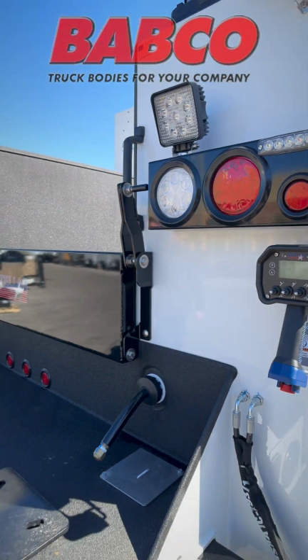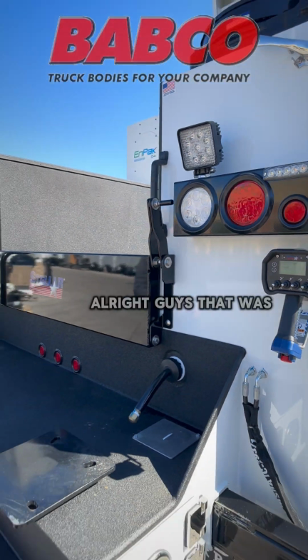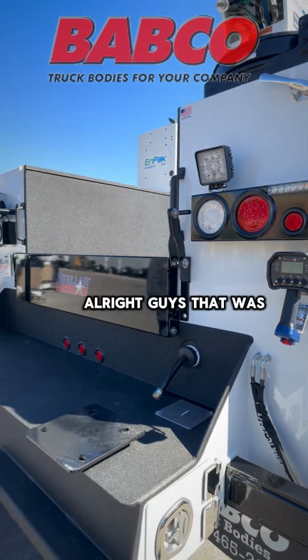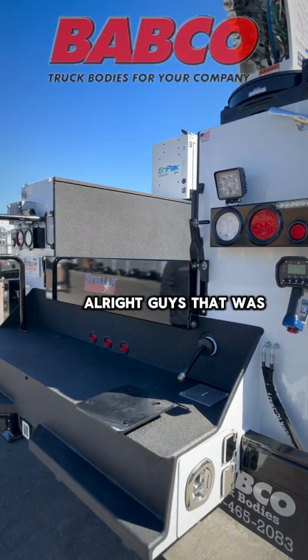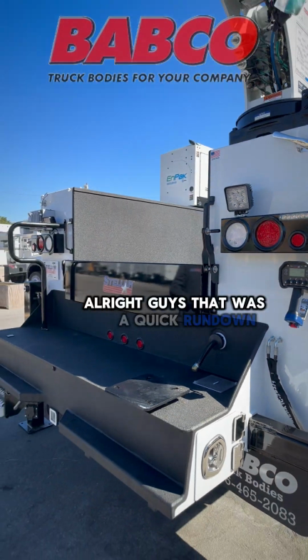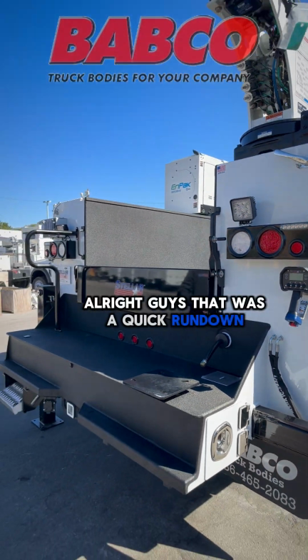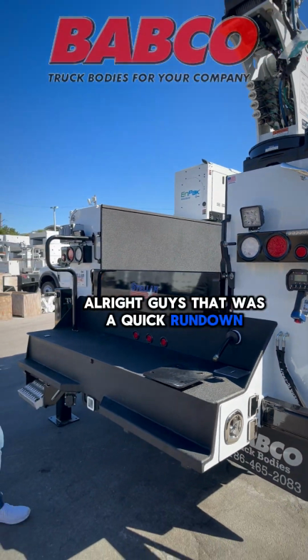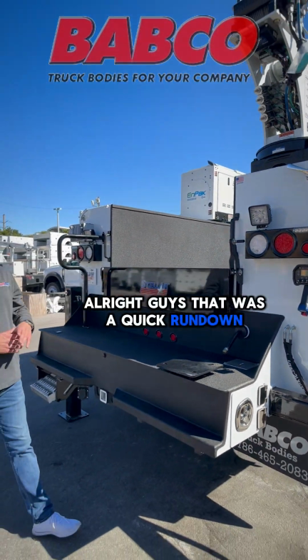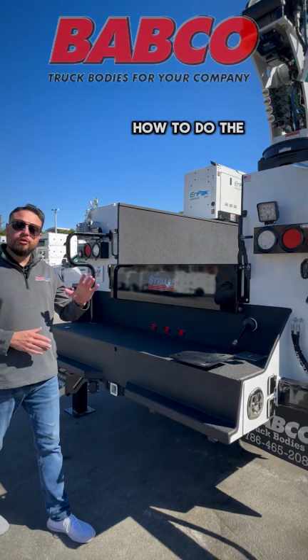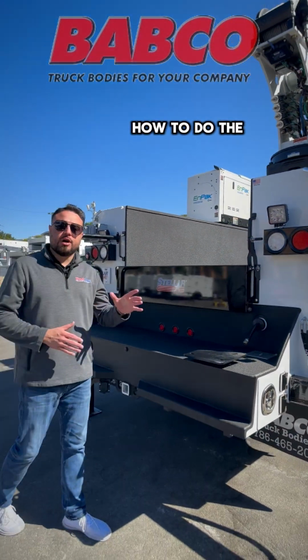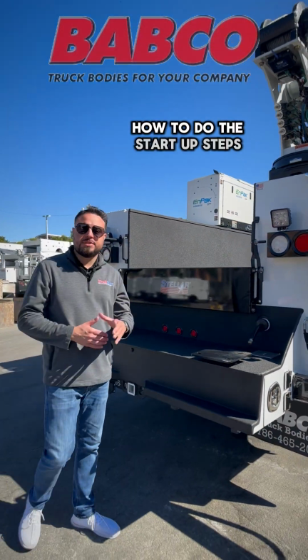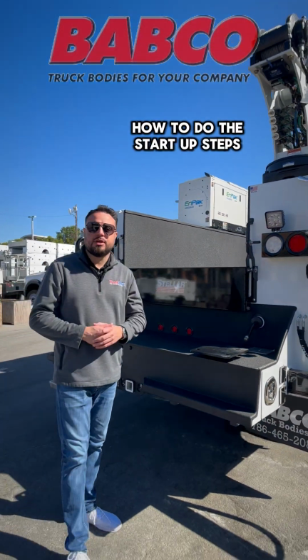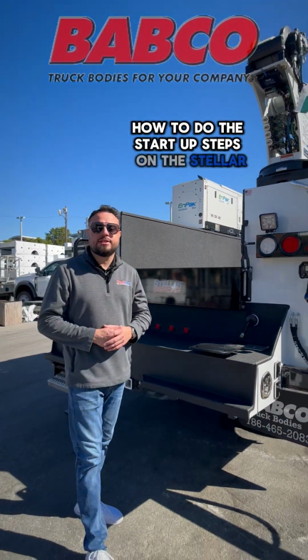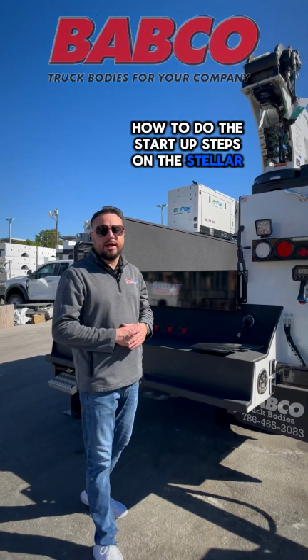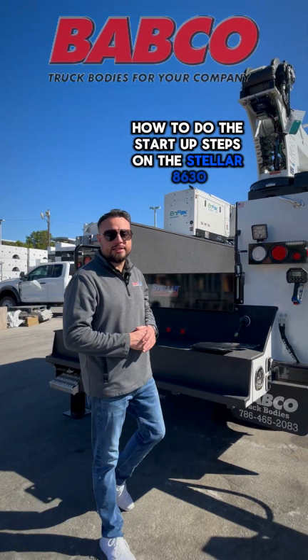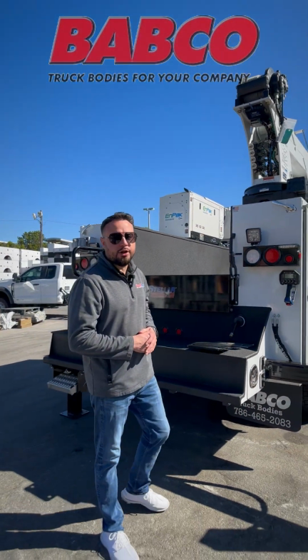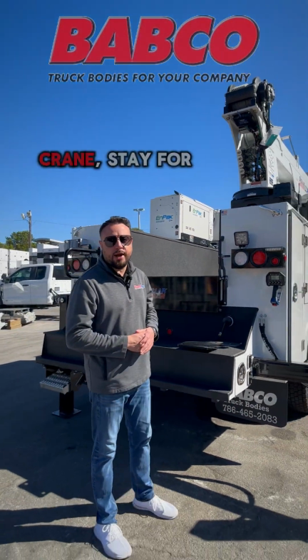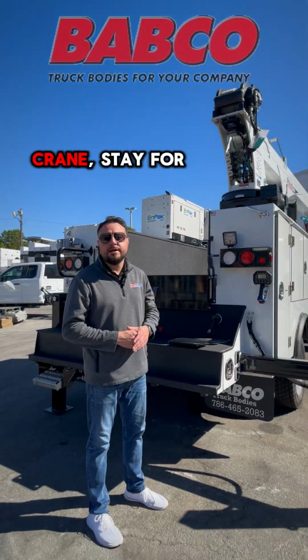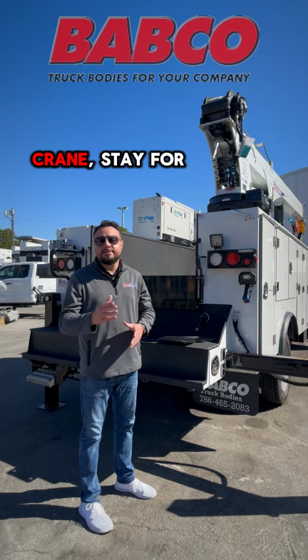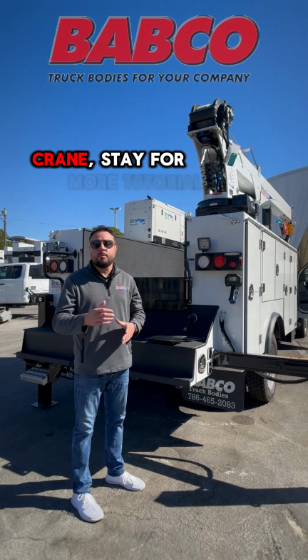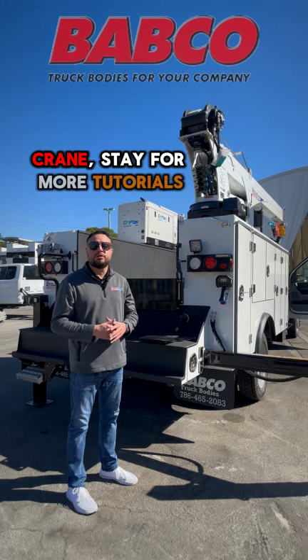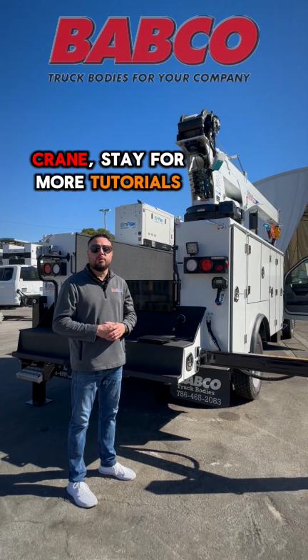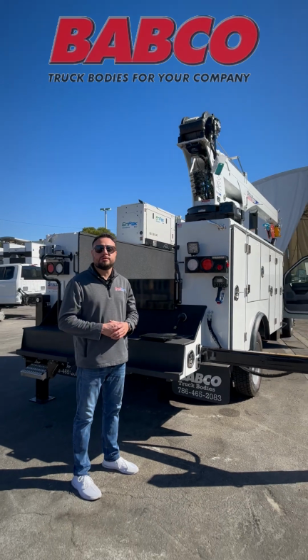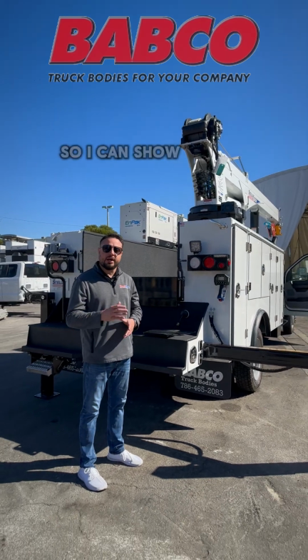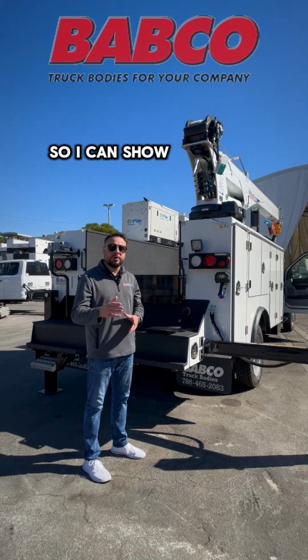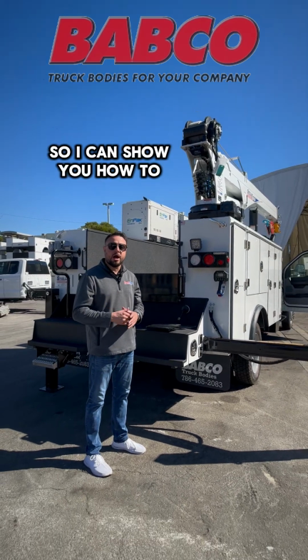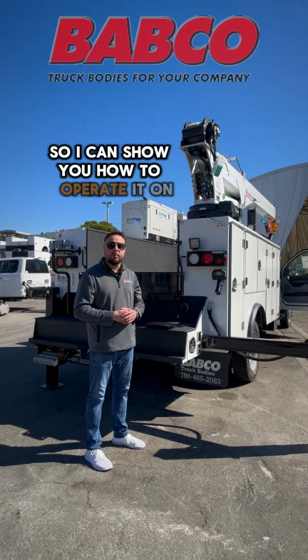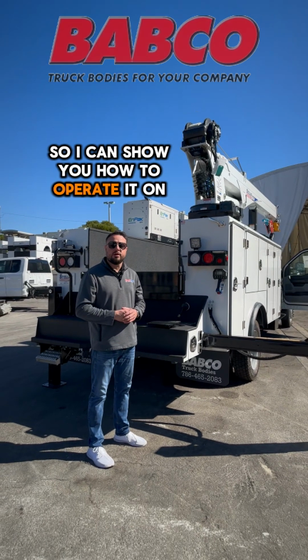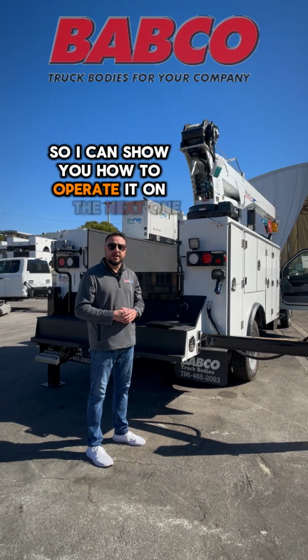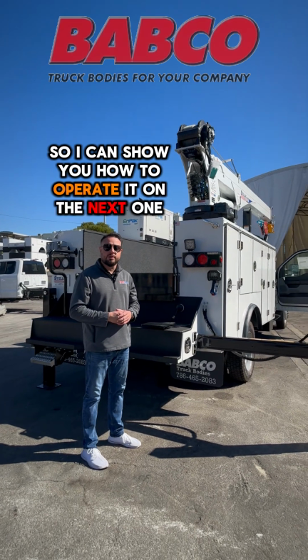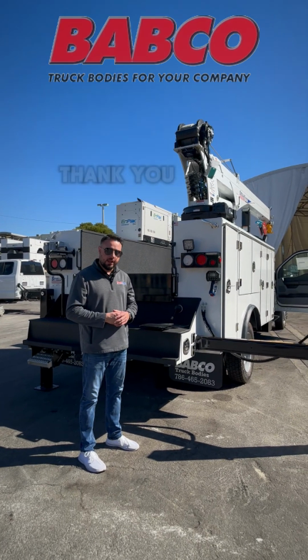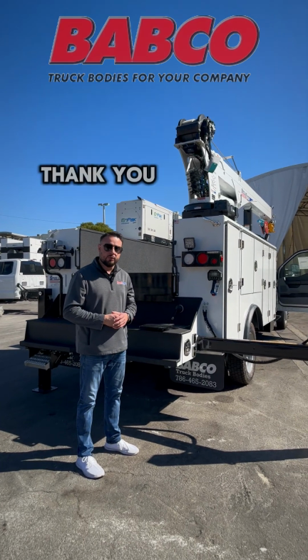Alright guys, that was a quick rundown of how to do the startup steps on the Stellar 8630 crane. Stay tuned for more tutorials so I can show you how to operate it. See you on the next one, thank you.